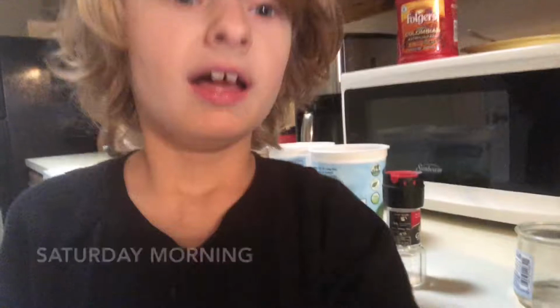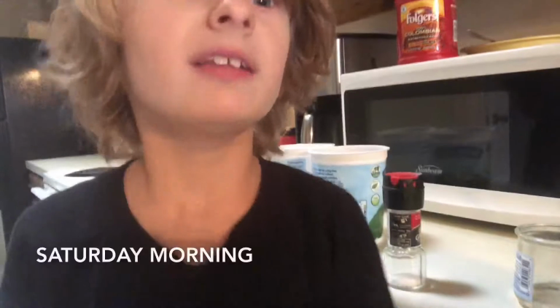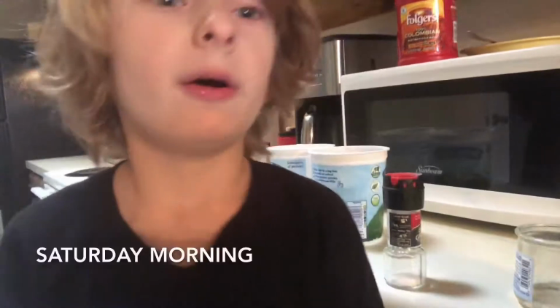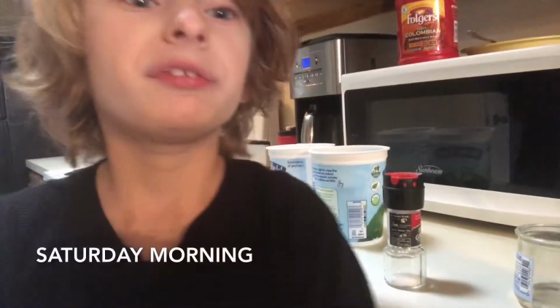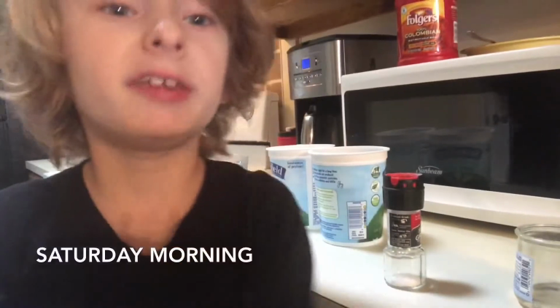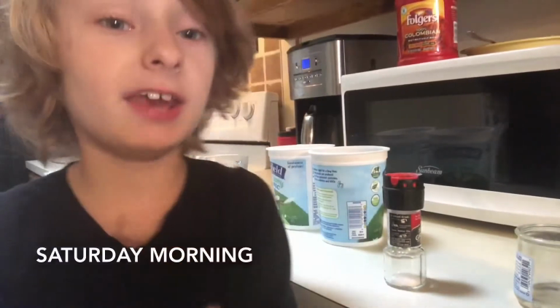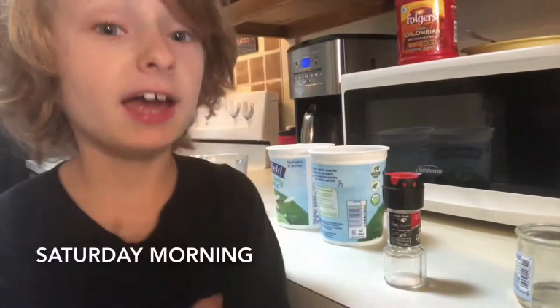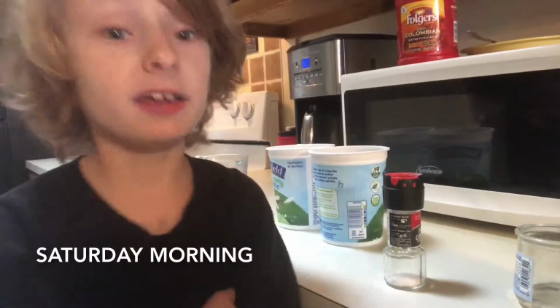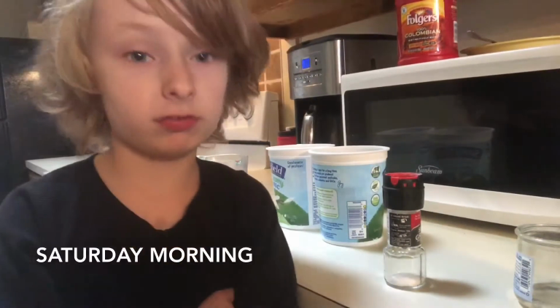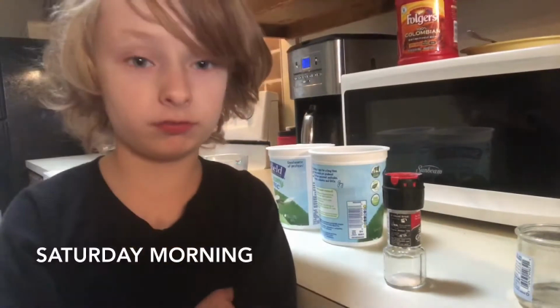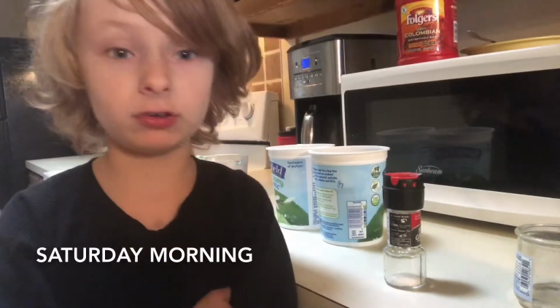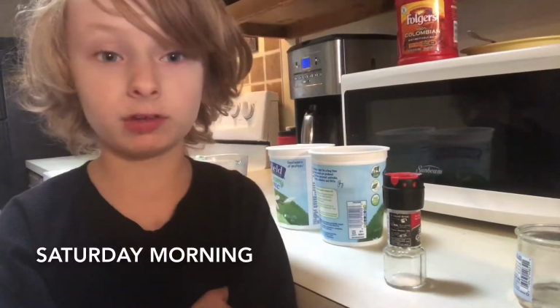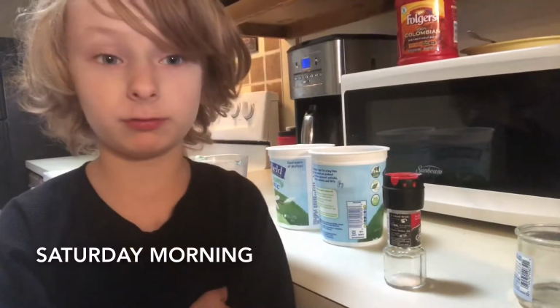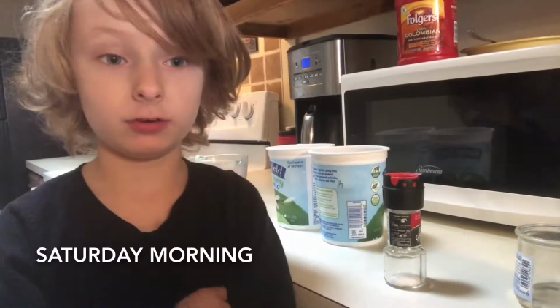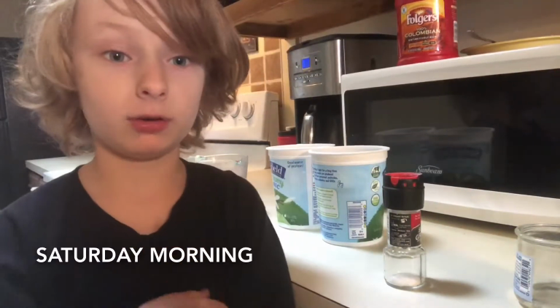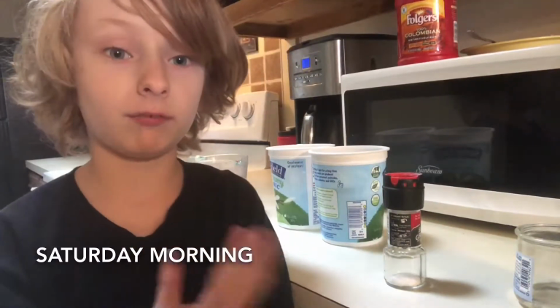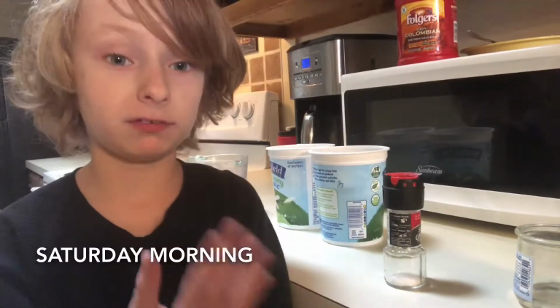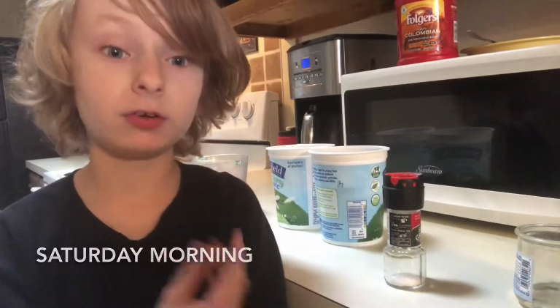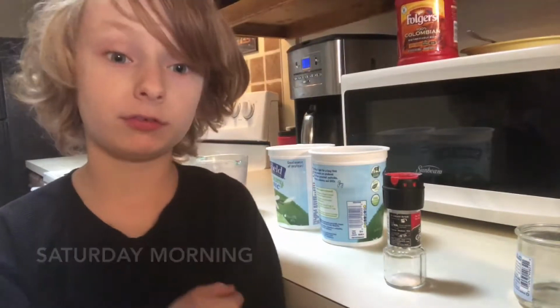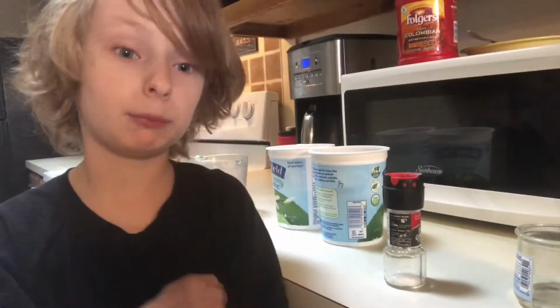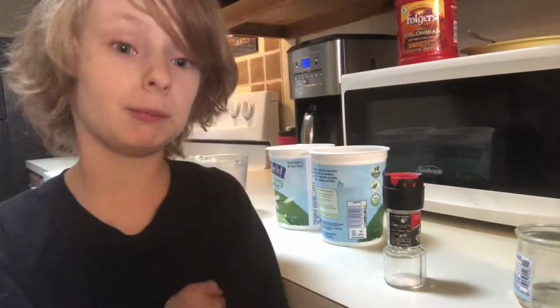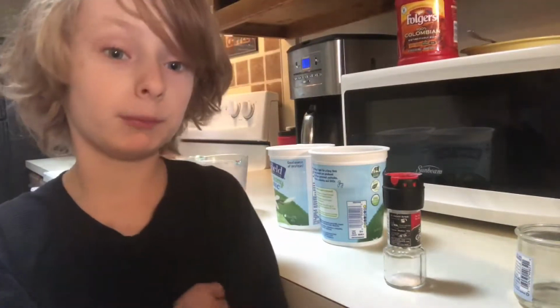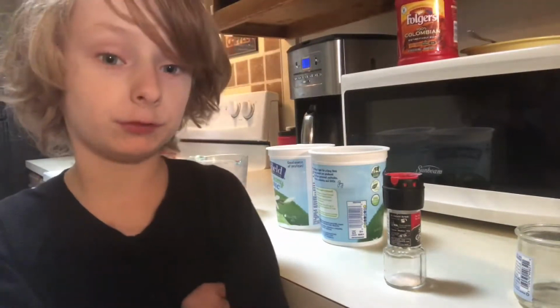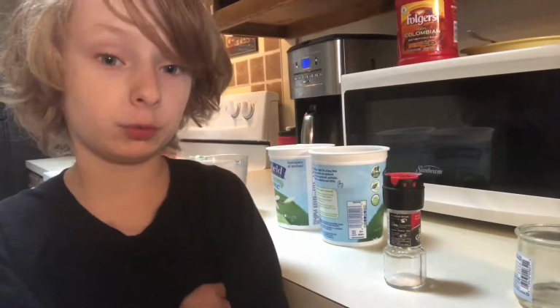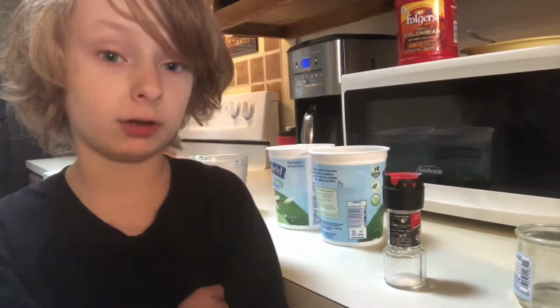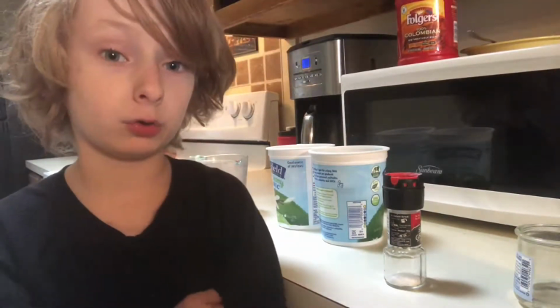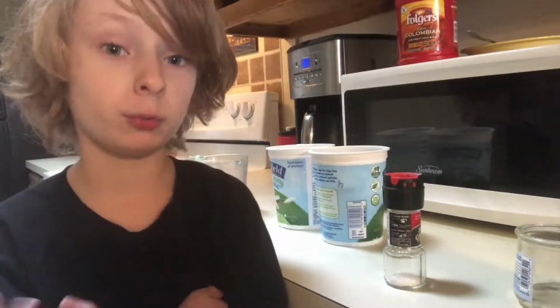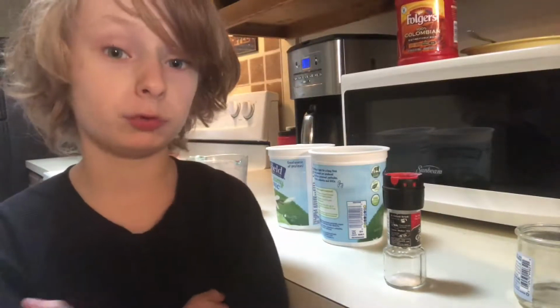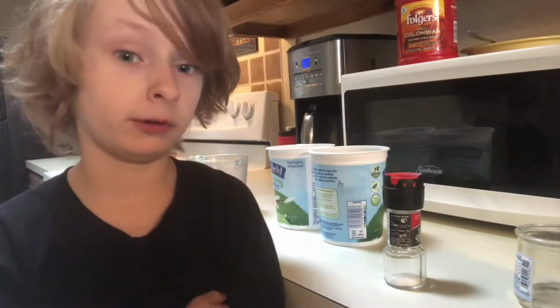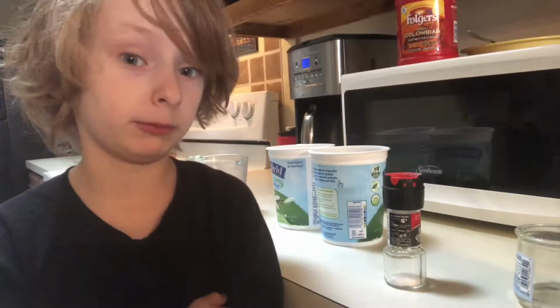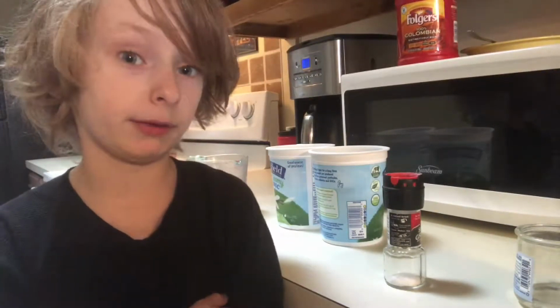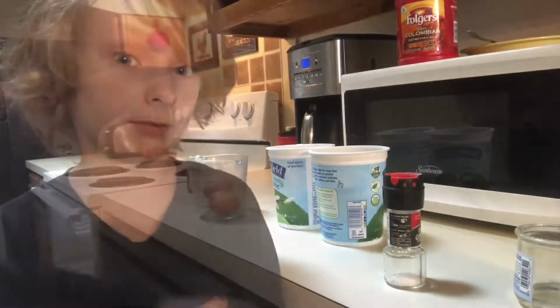Hello! Today is the first episode of a series that my mom is doing called Homeschooling with Evan.